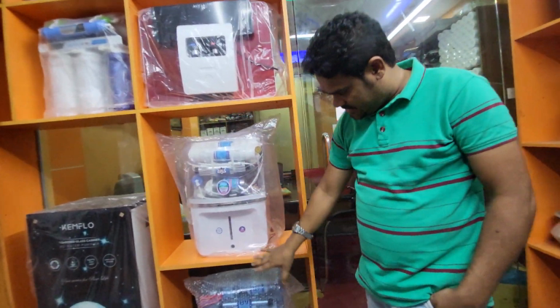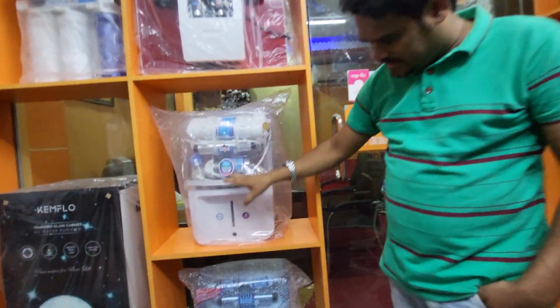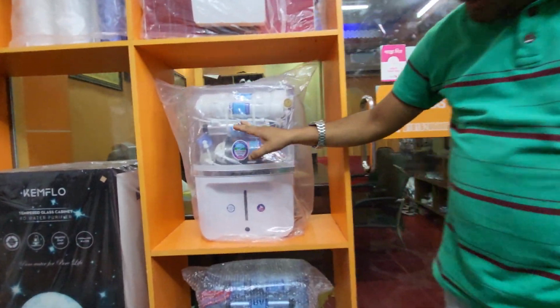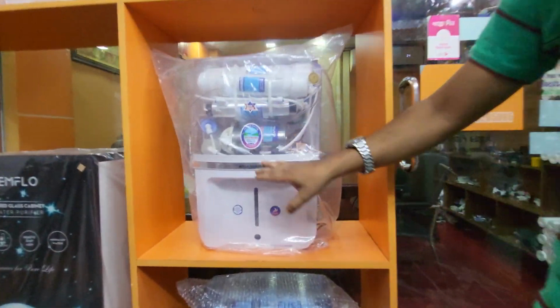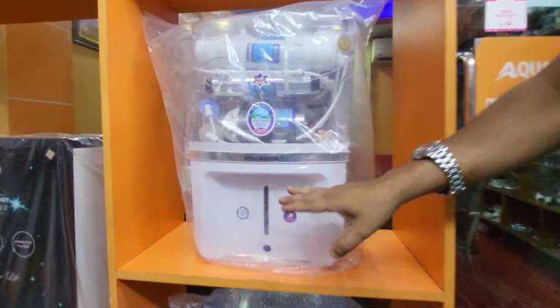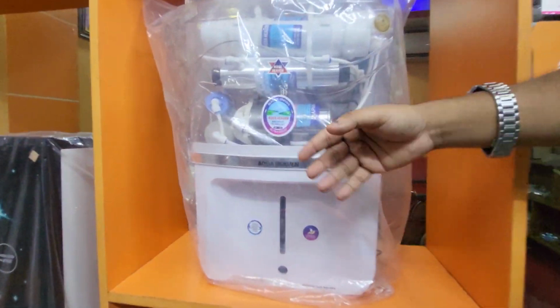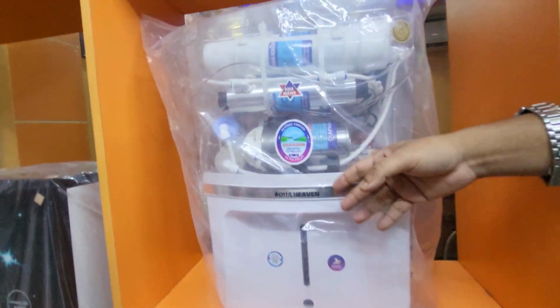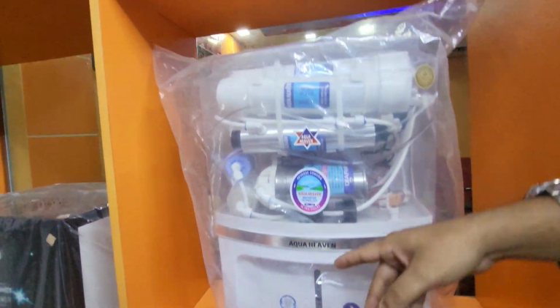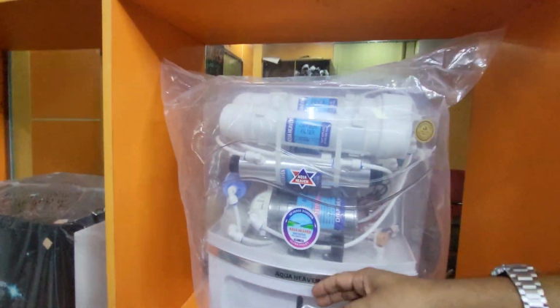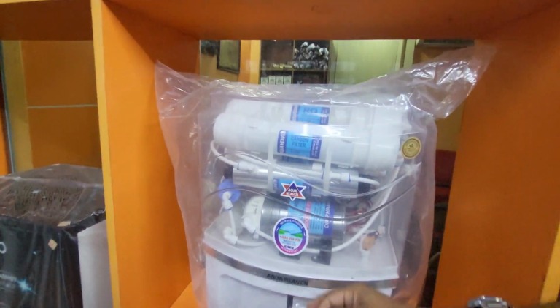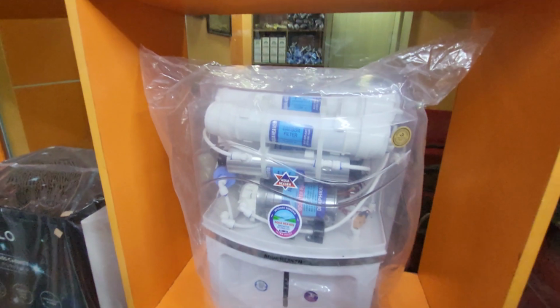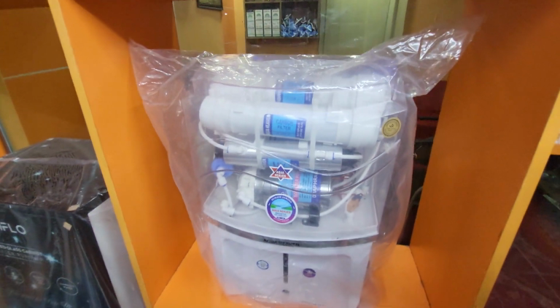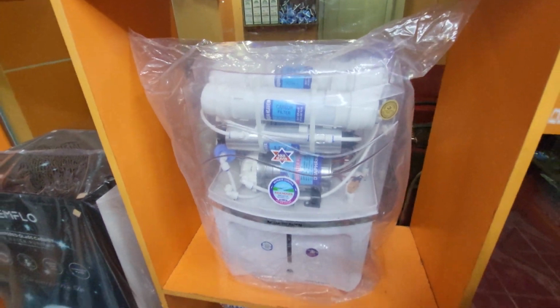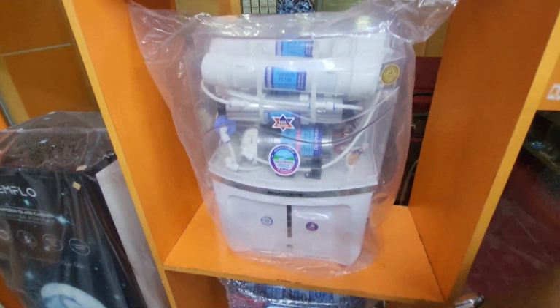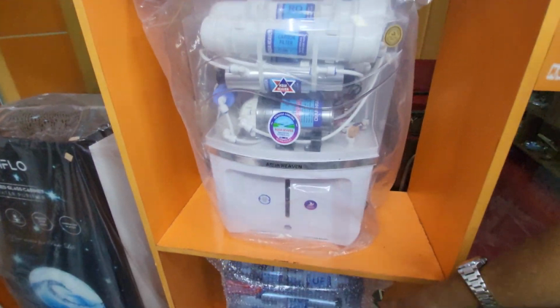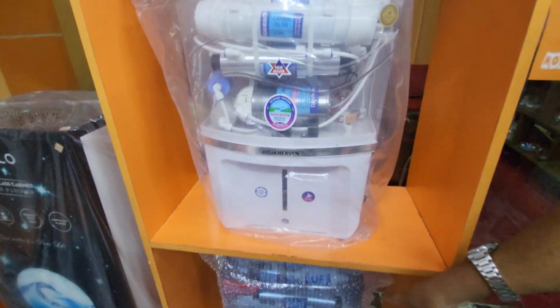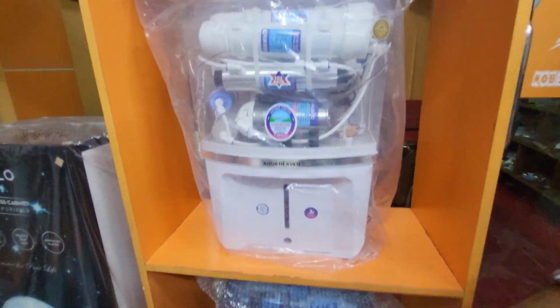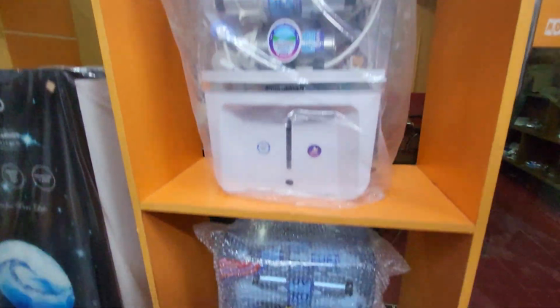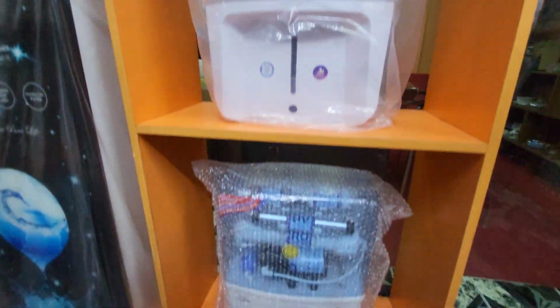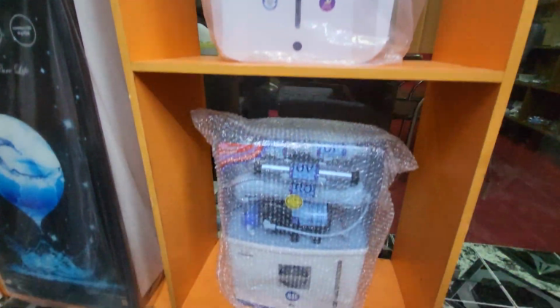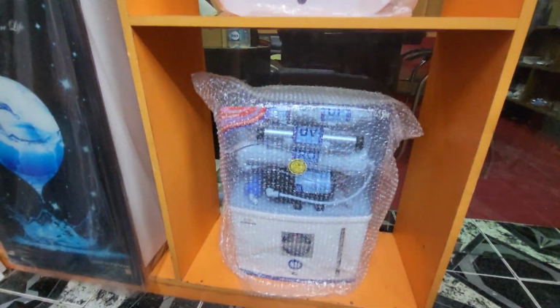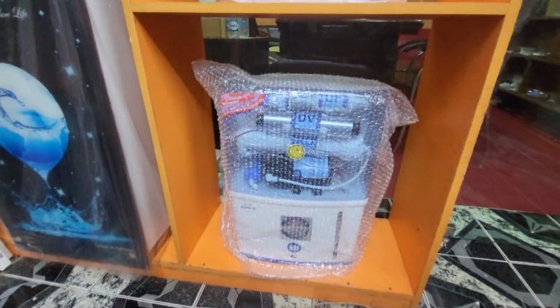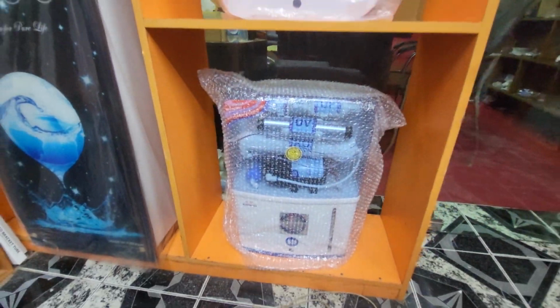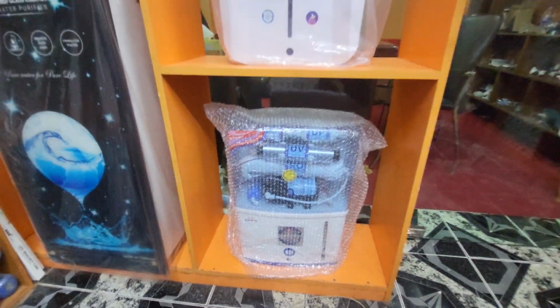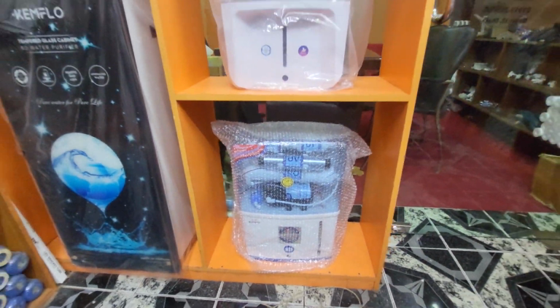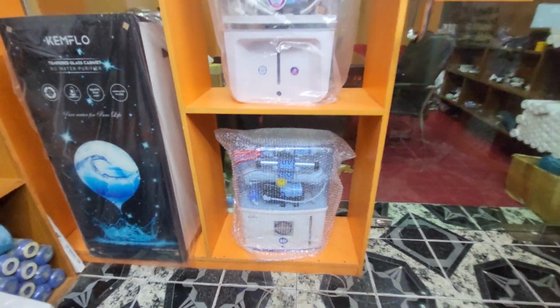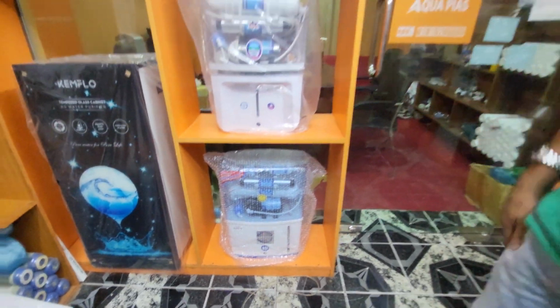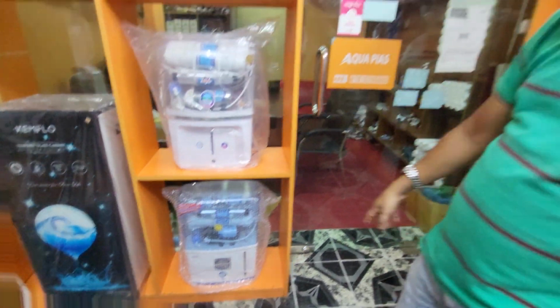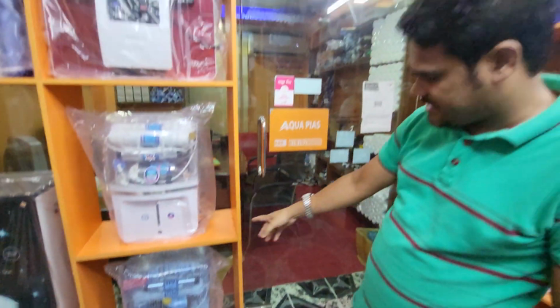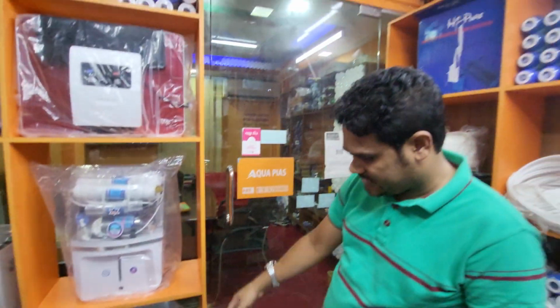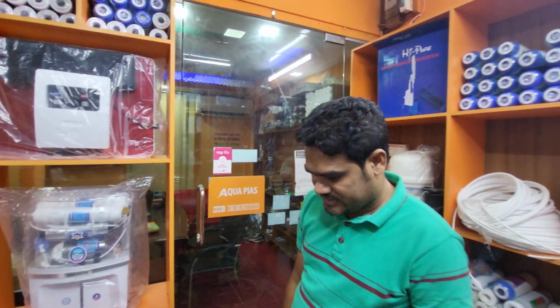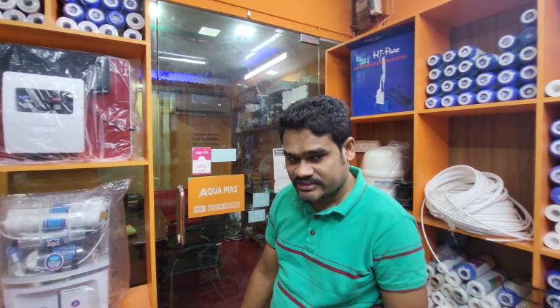This is an Indian machine called Aqua Happen, Aqua Gant Plus, UB, Swaba, Nine Stays, Eight Stays.